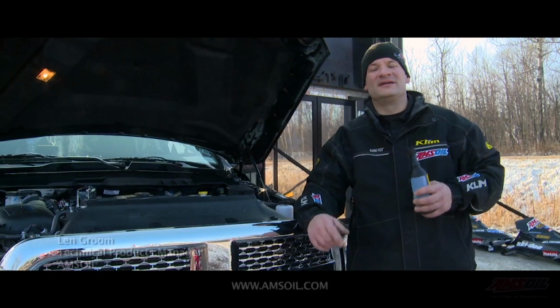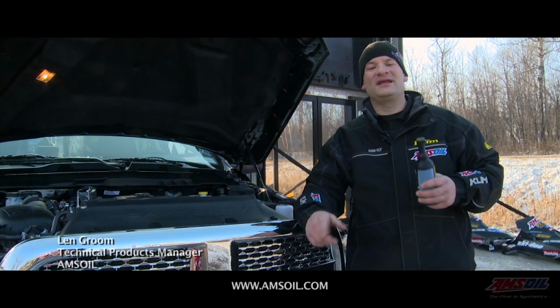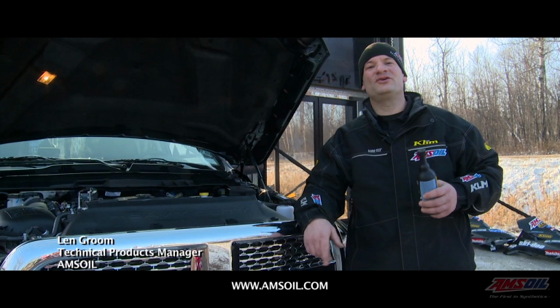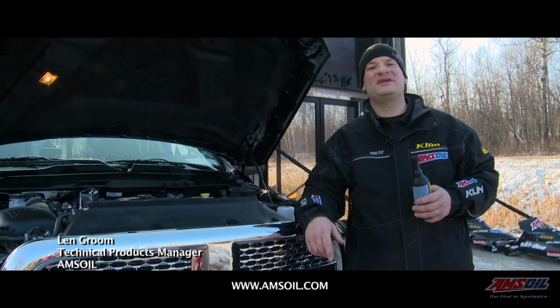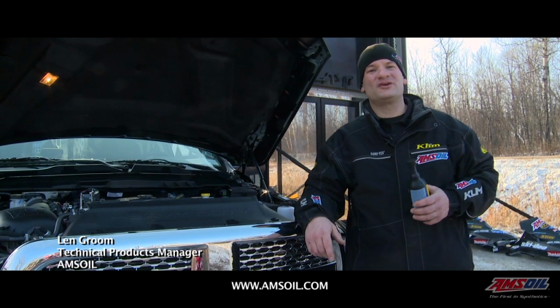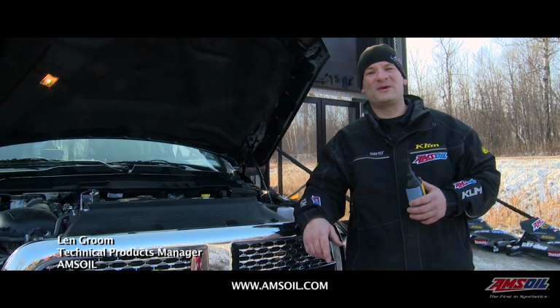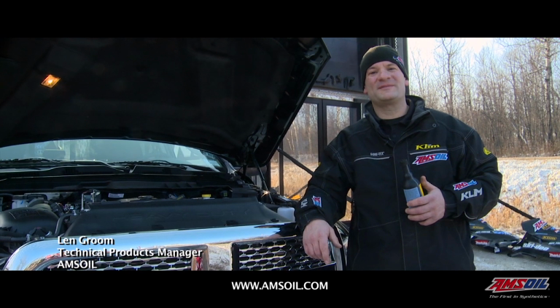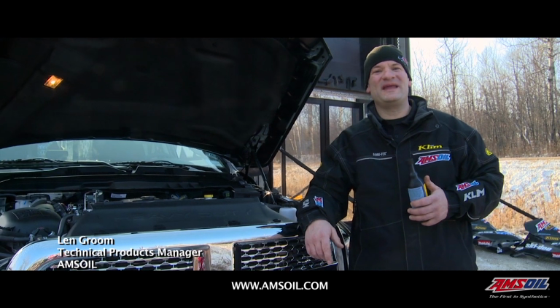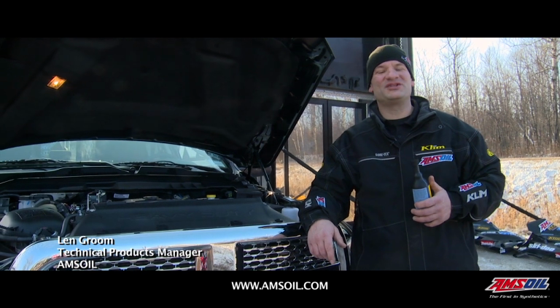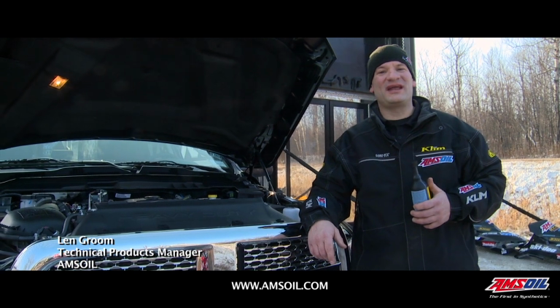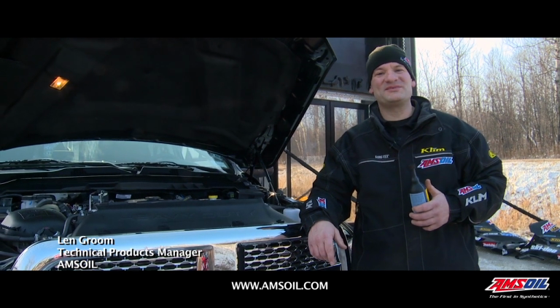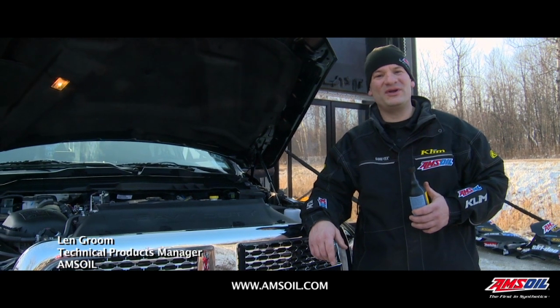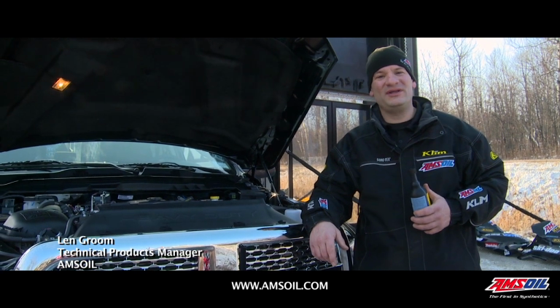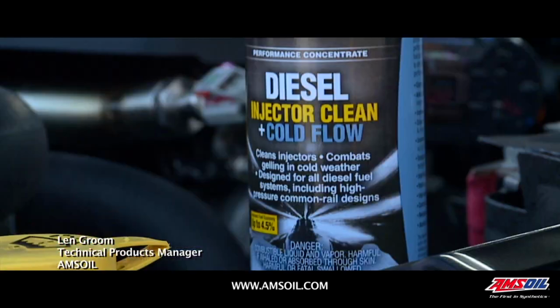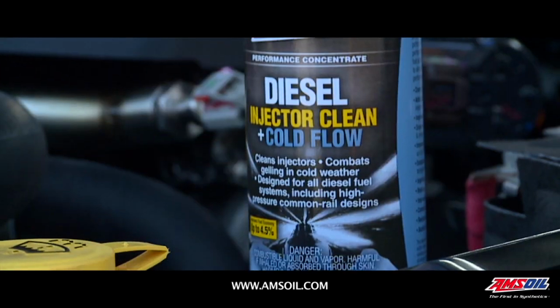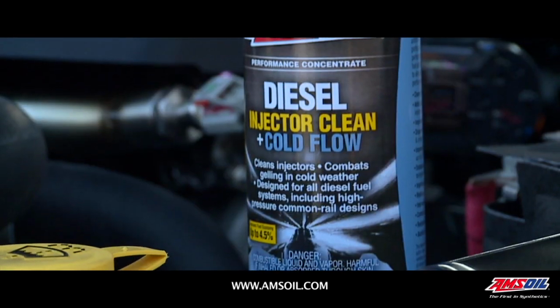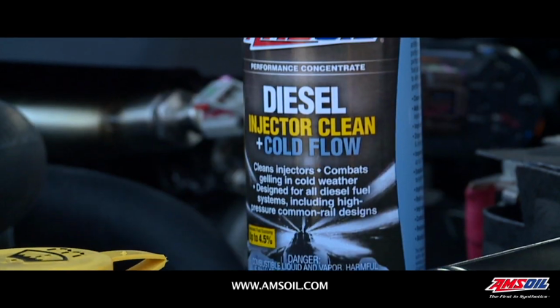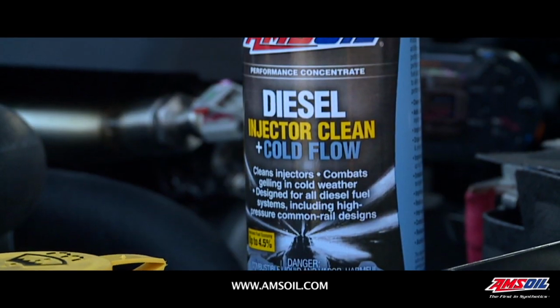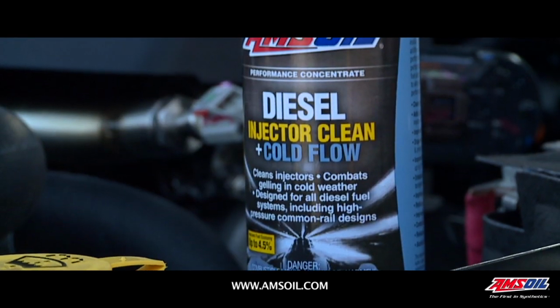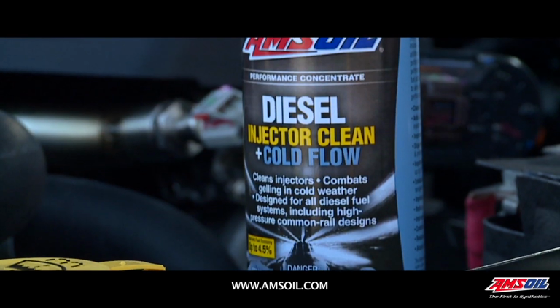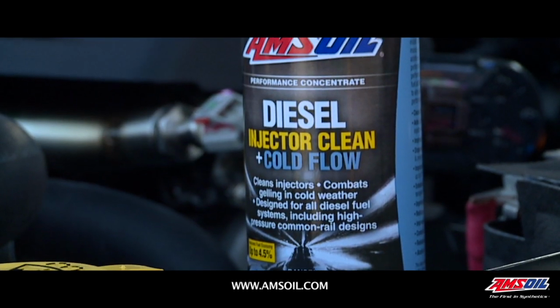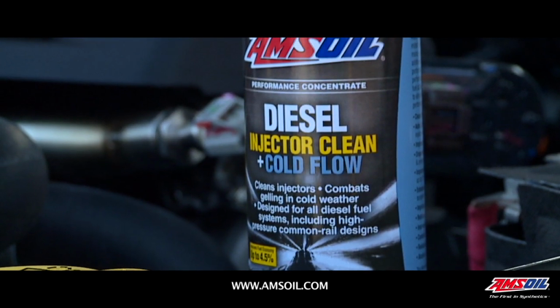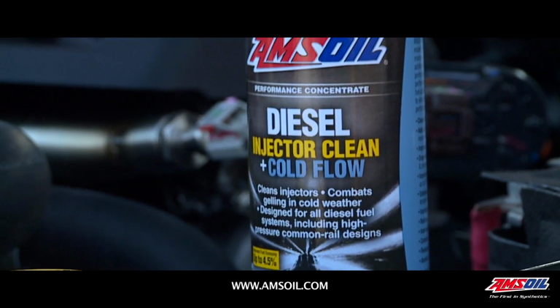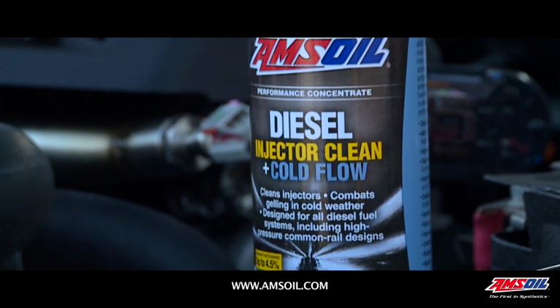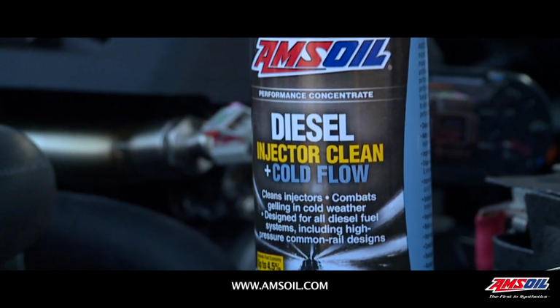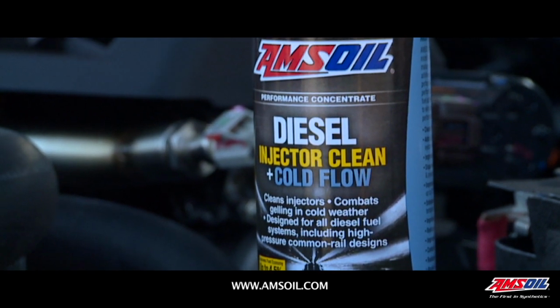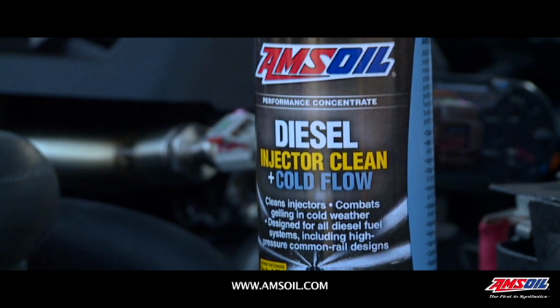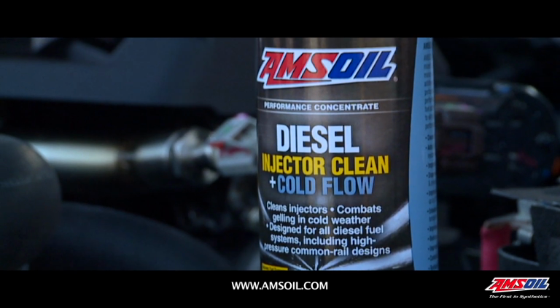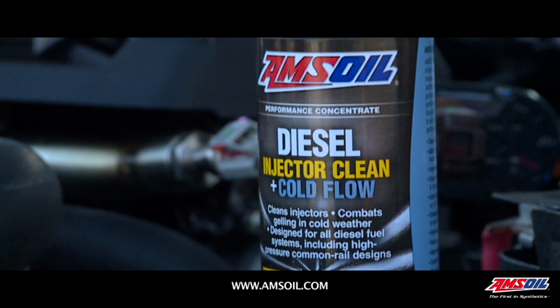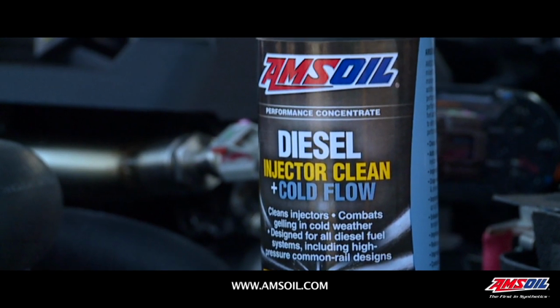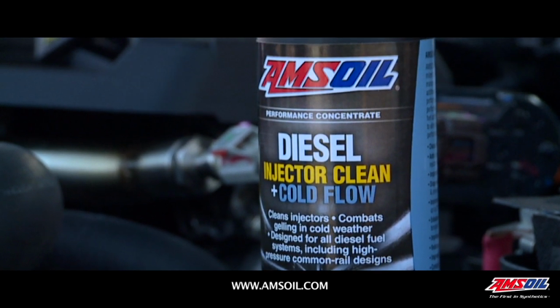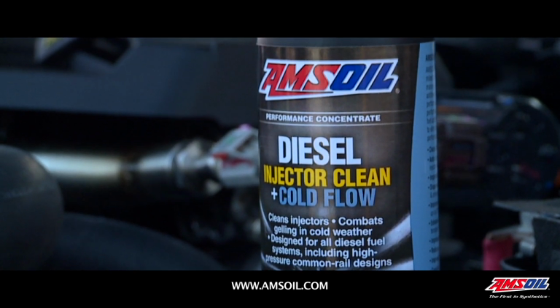Len Groom, Technical Product Manager at Amsoil. Today I'm talking about diesel fuel injector with cold flow improver.